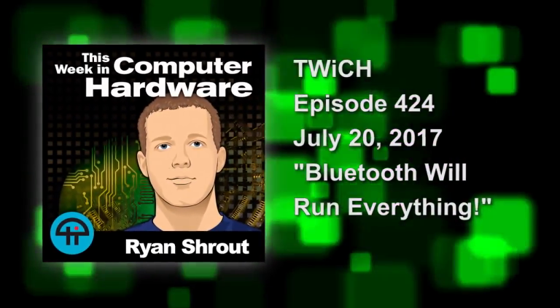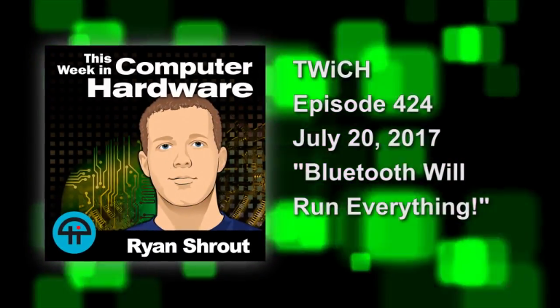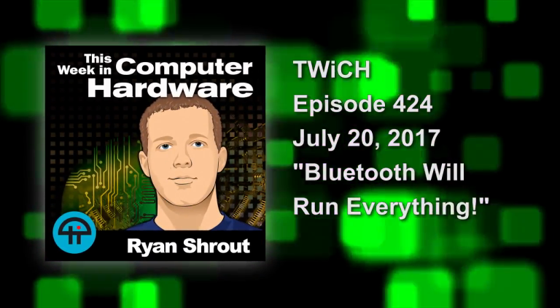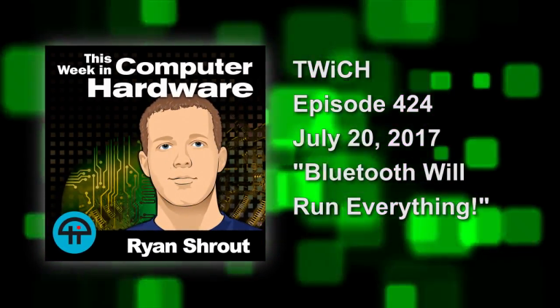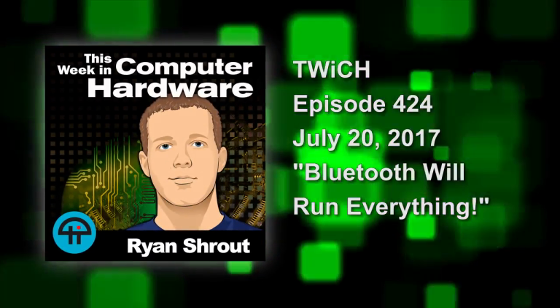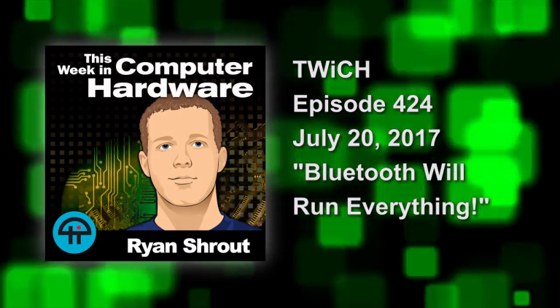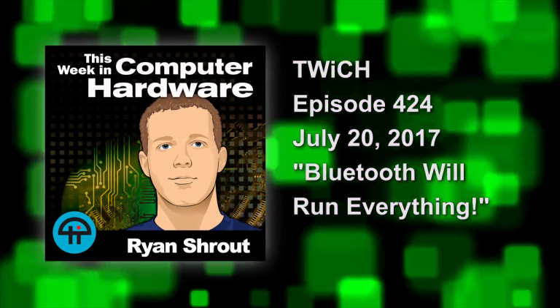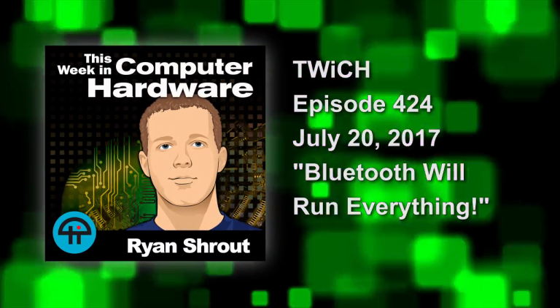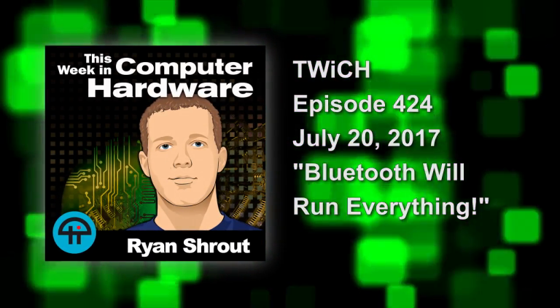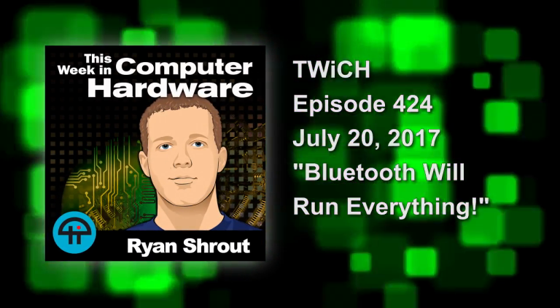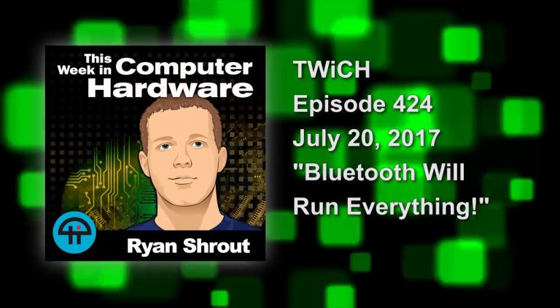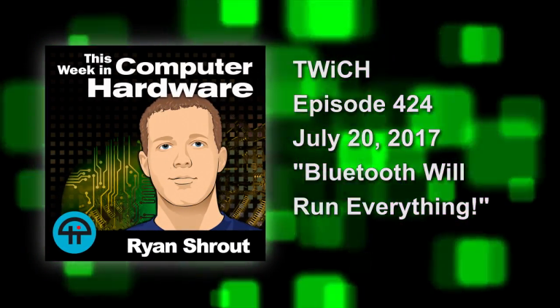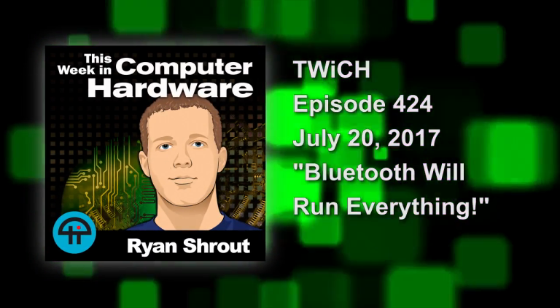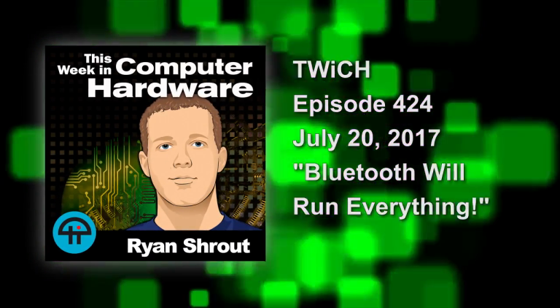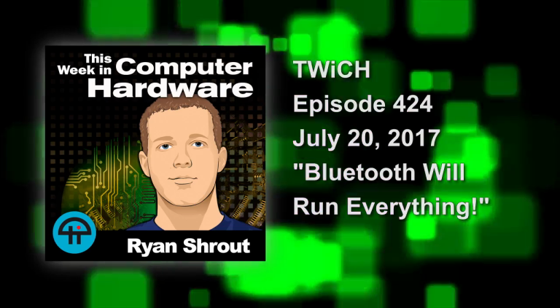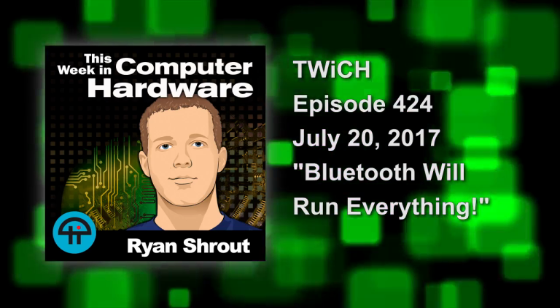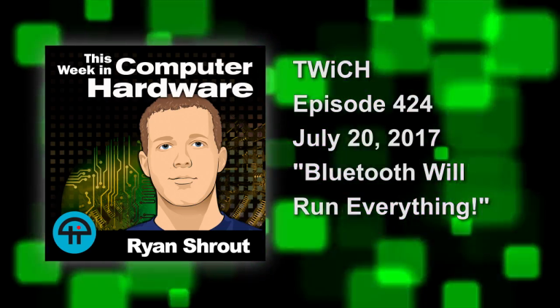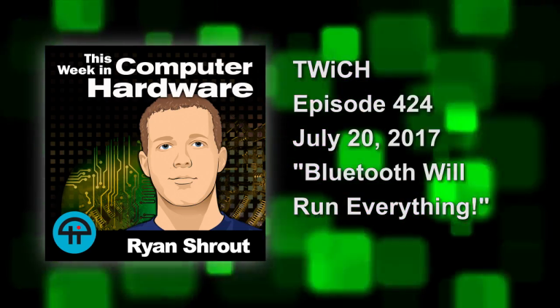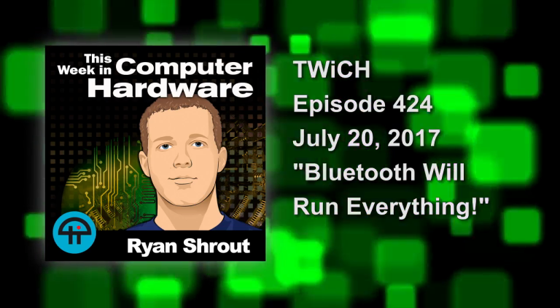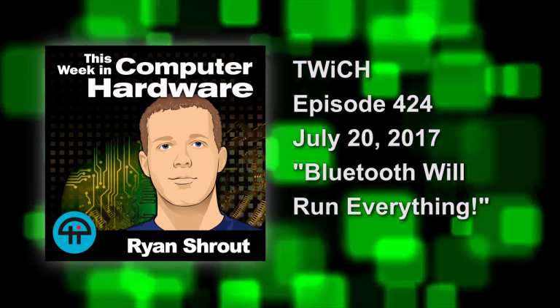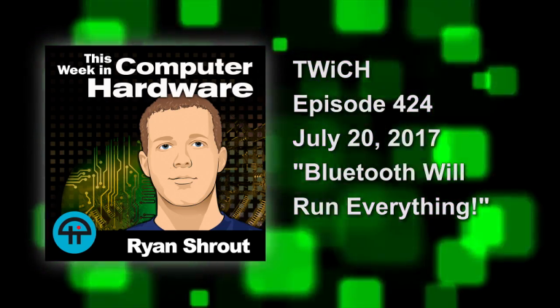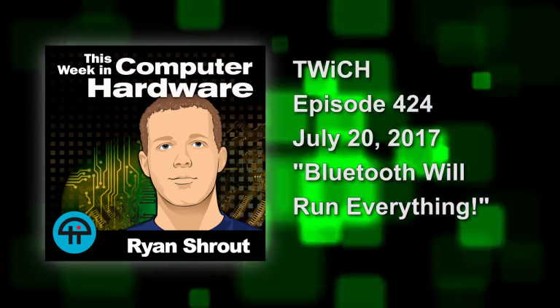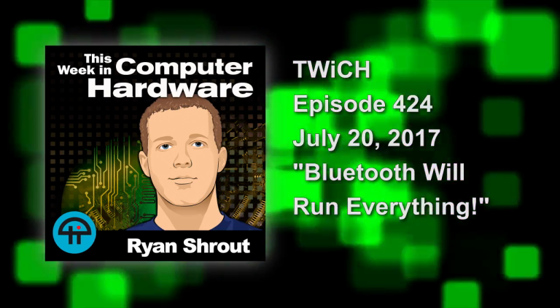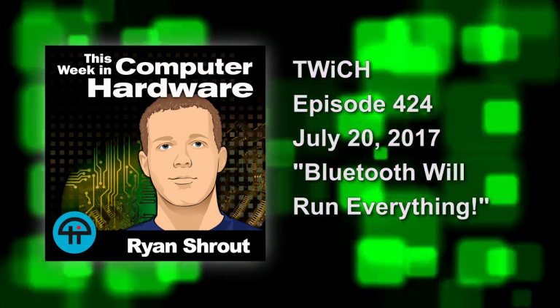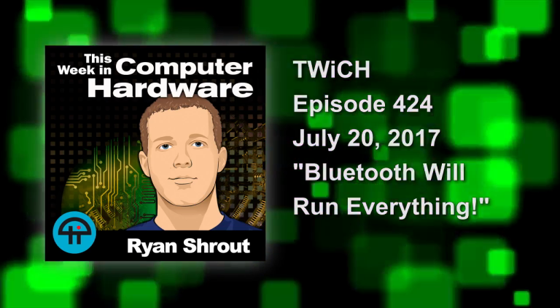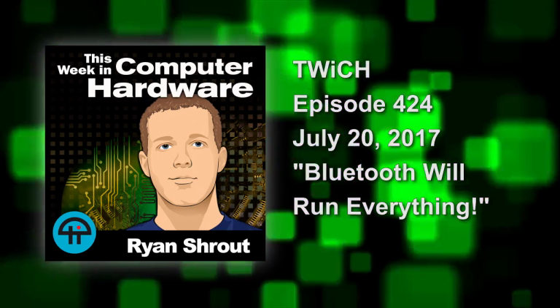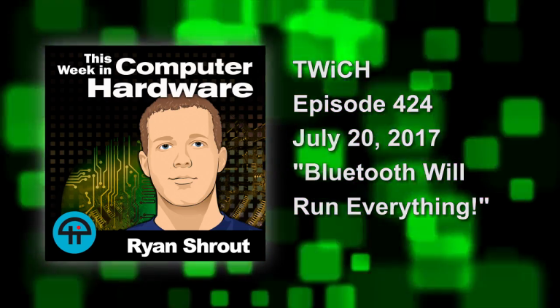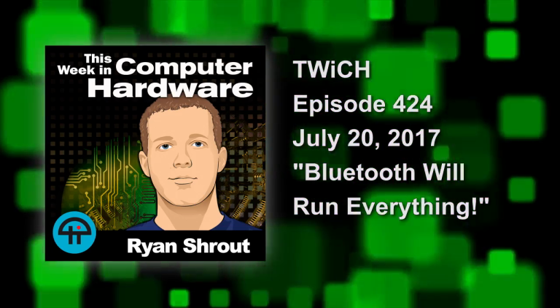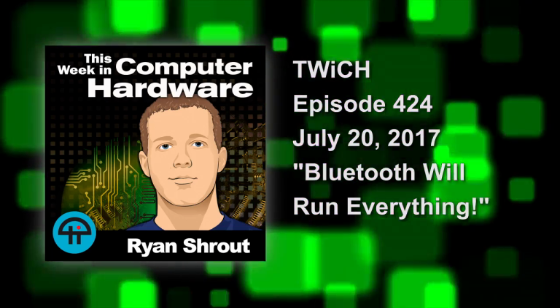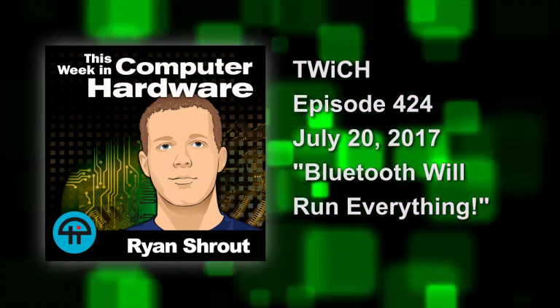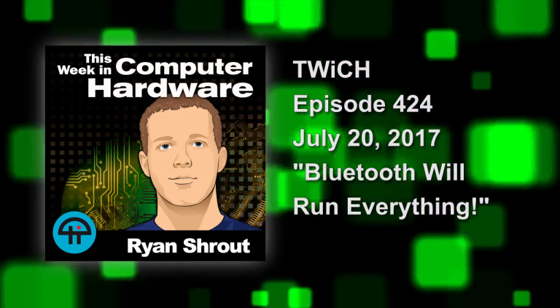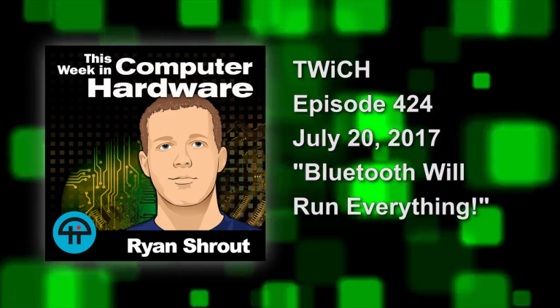This is Twitch This Week in Computer Hardware, episode 424, recorded on July 20th, 2017.